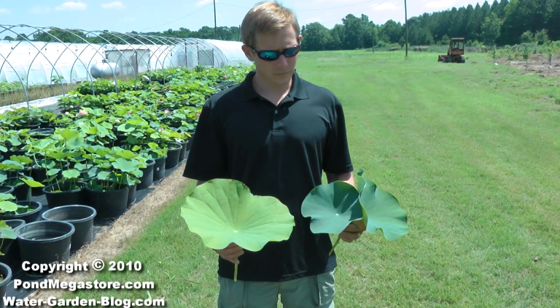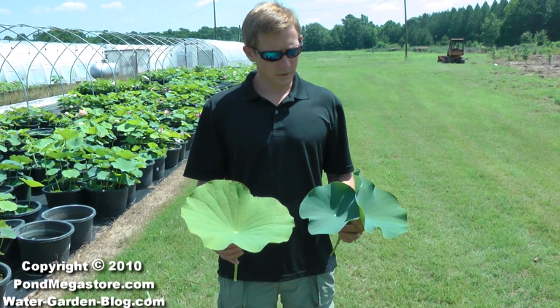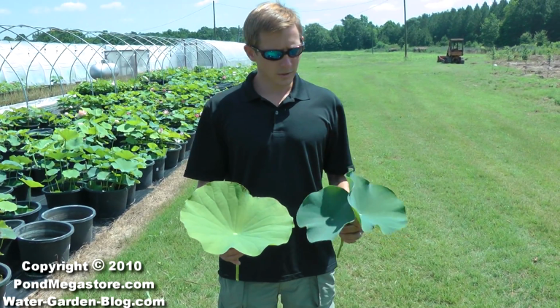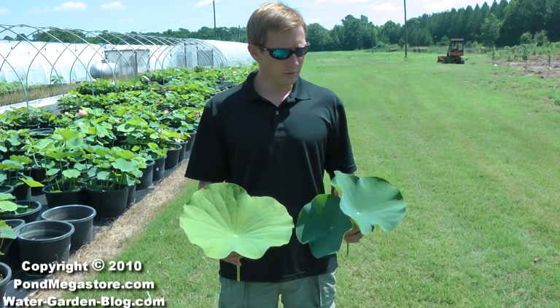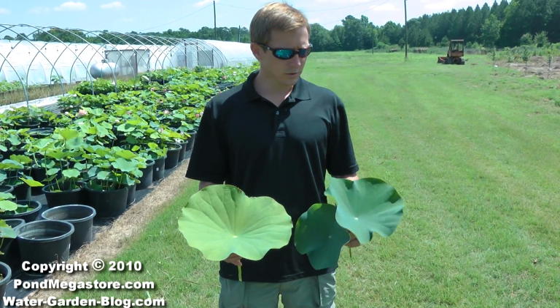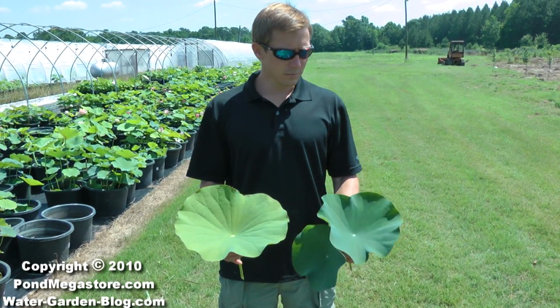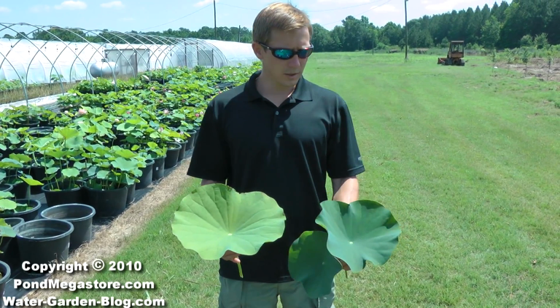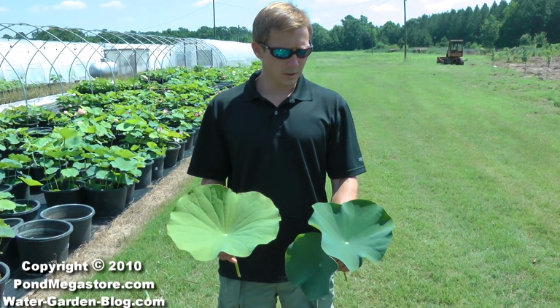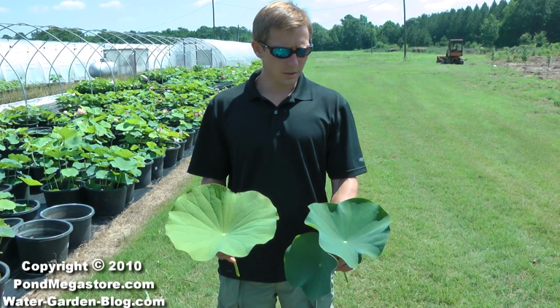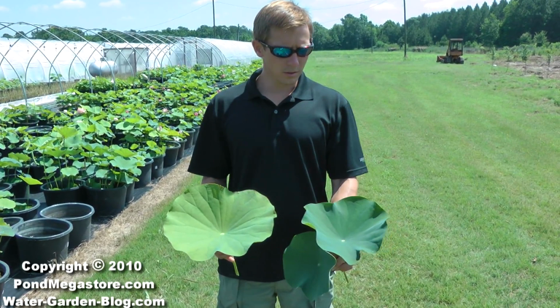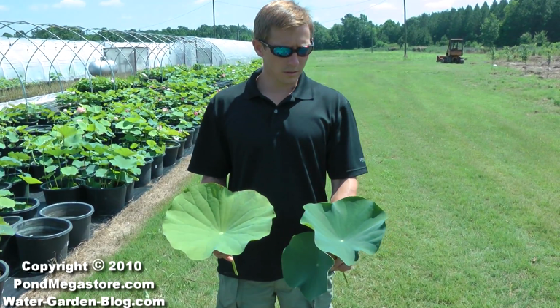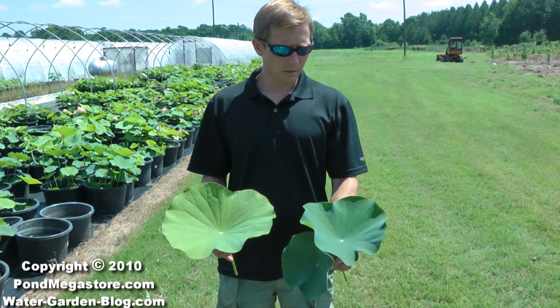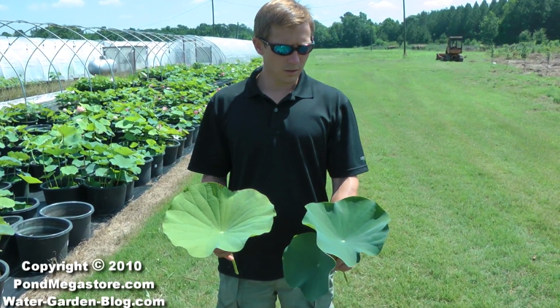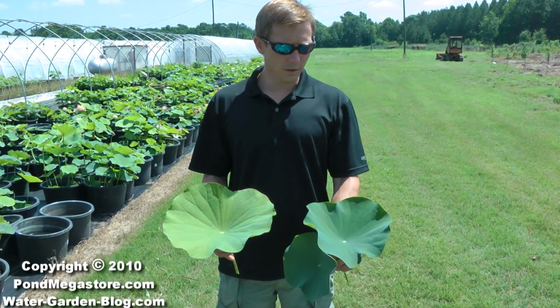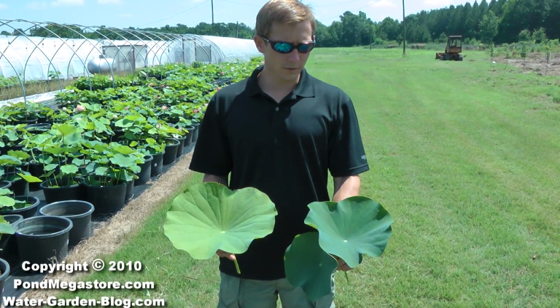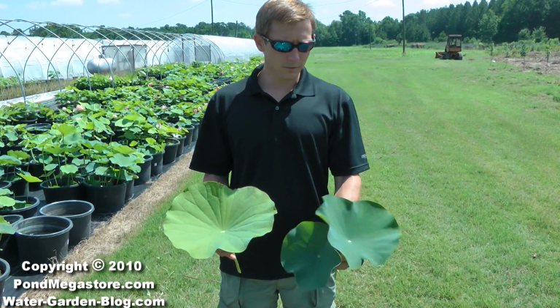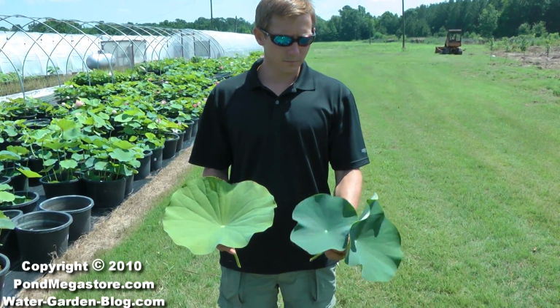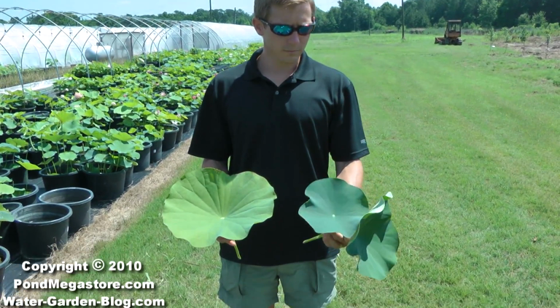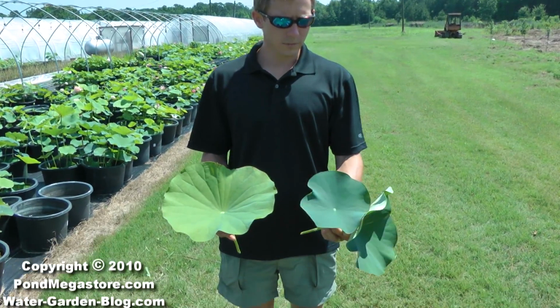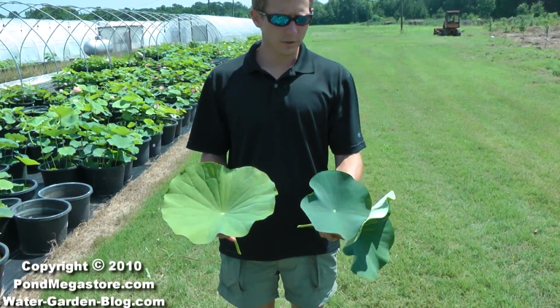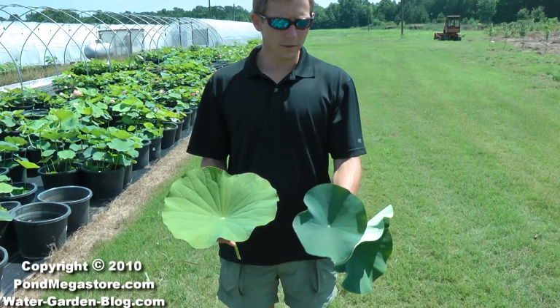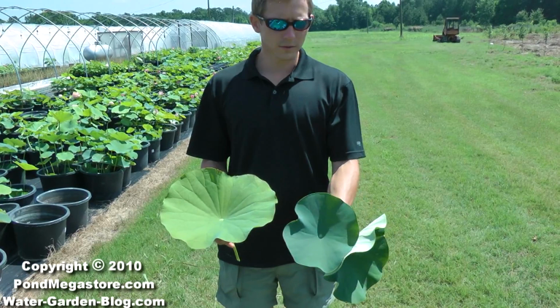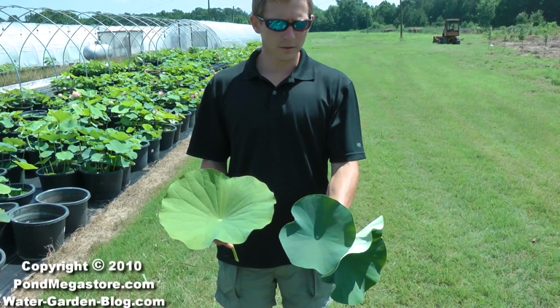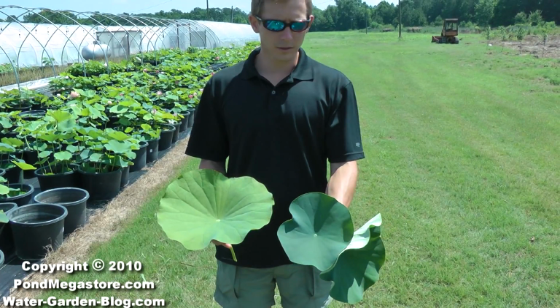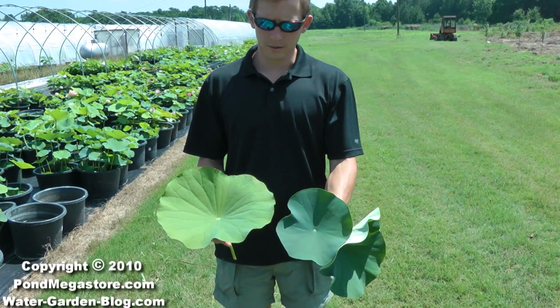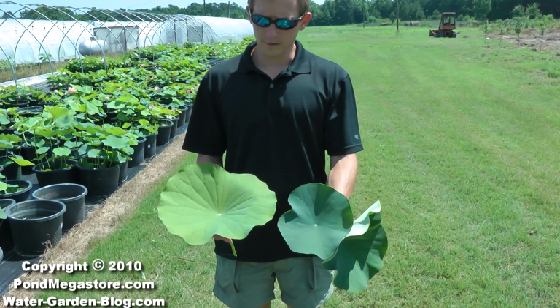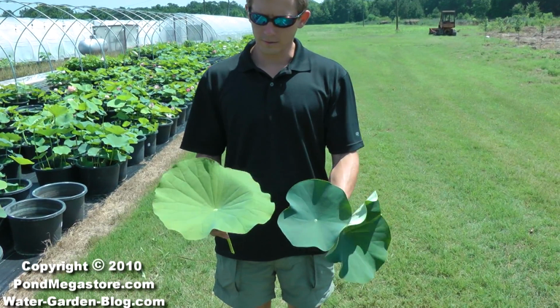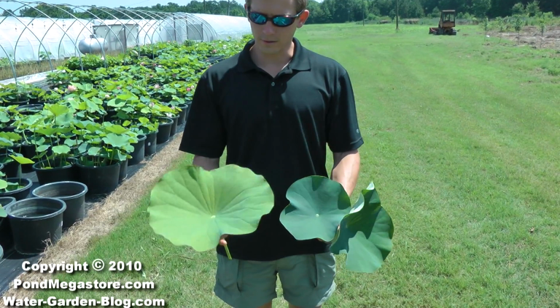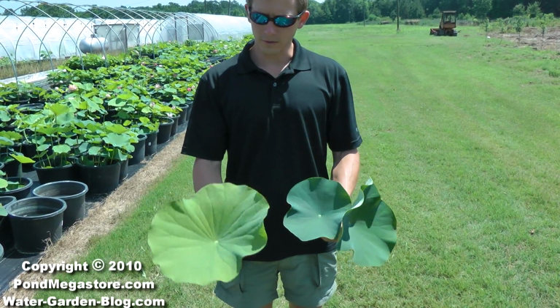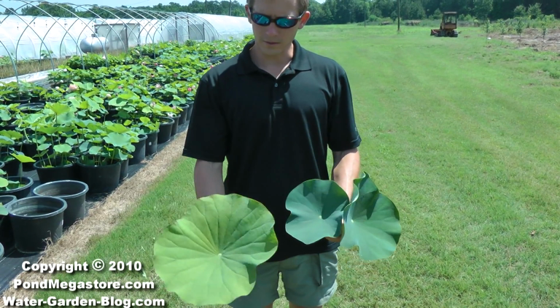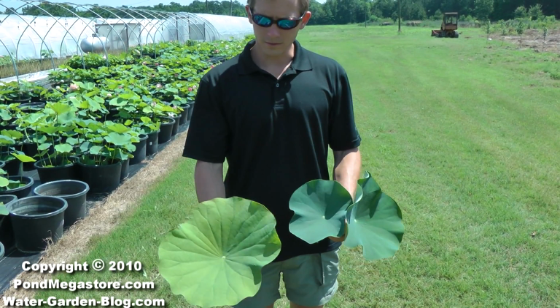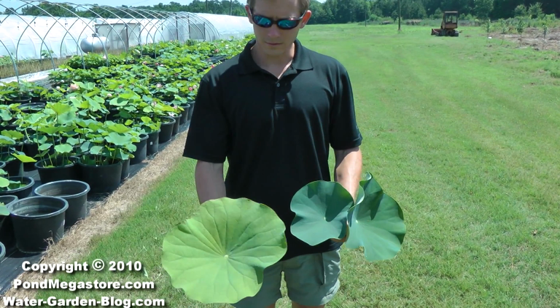And then you should be covered, and your leaves can look like this instead of like this.